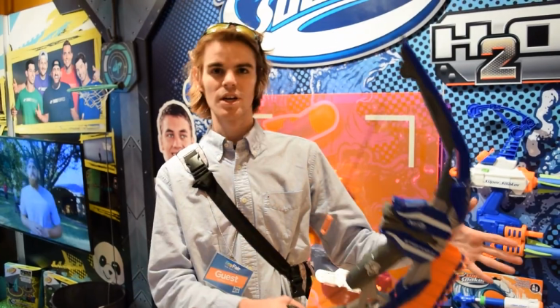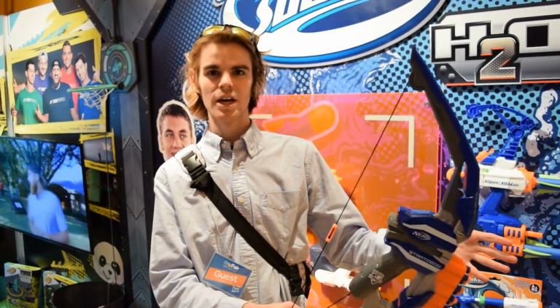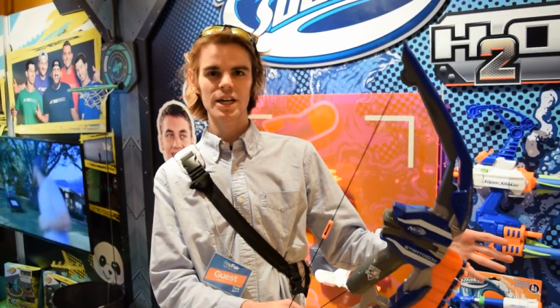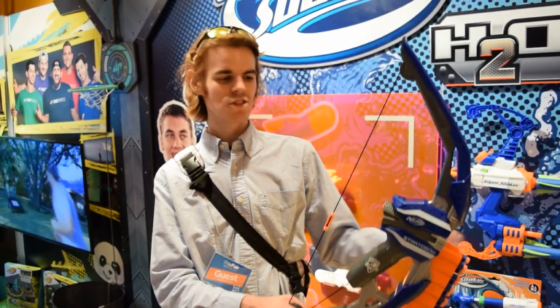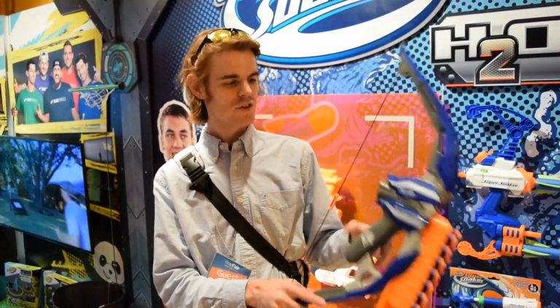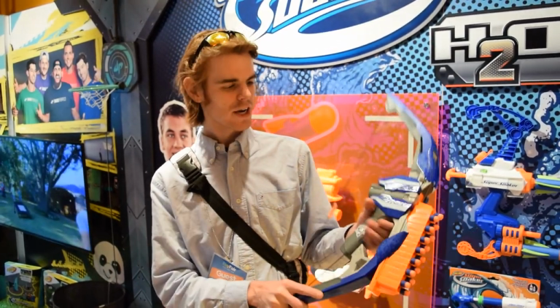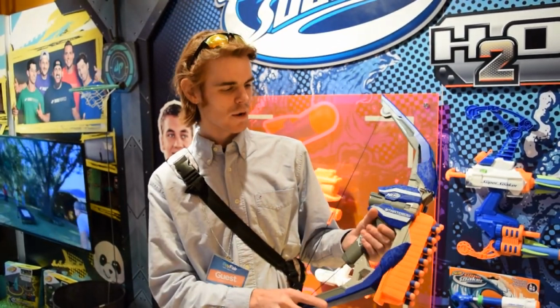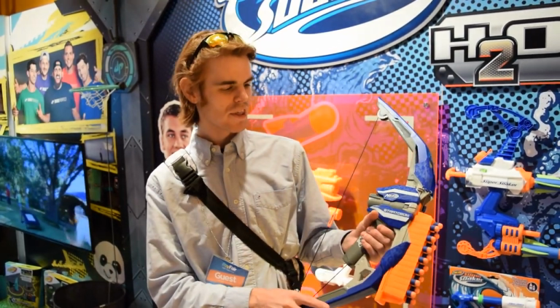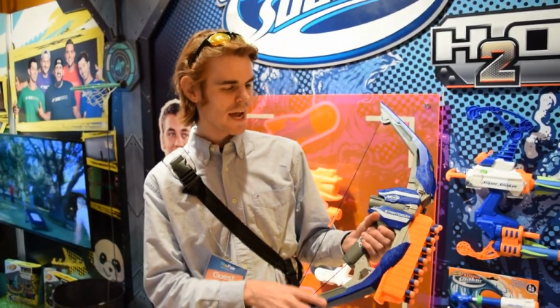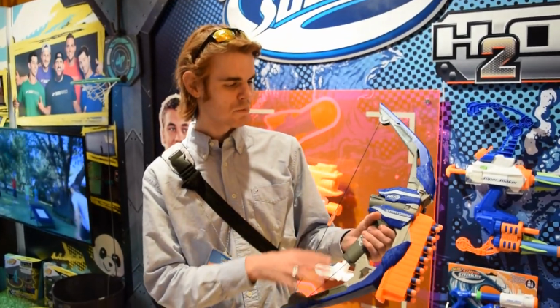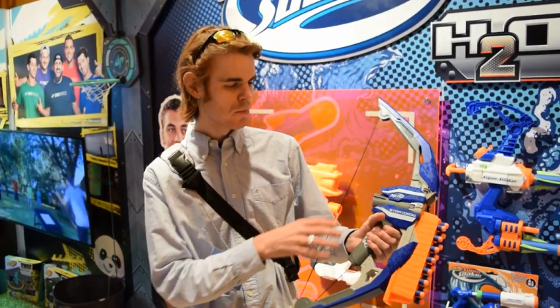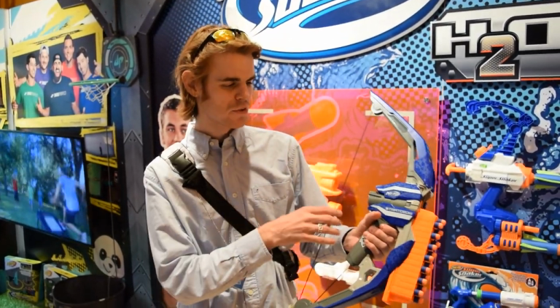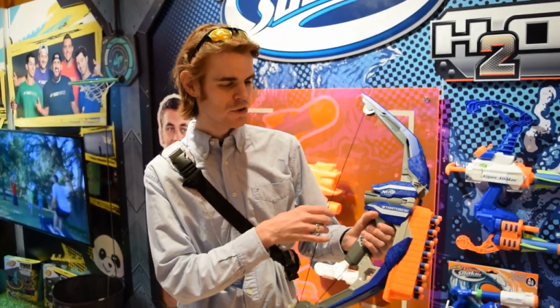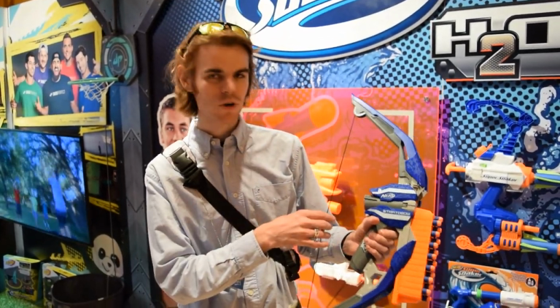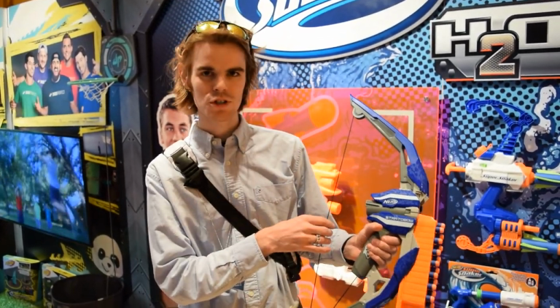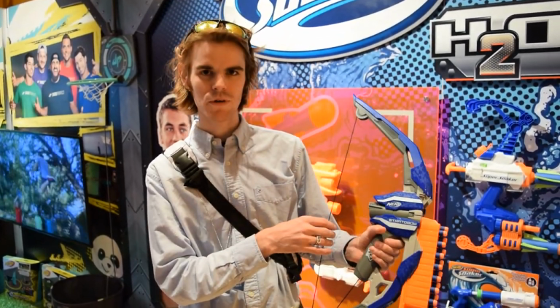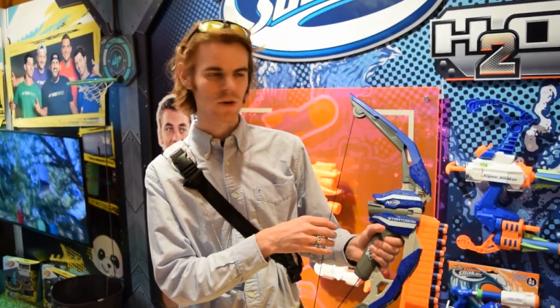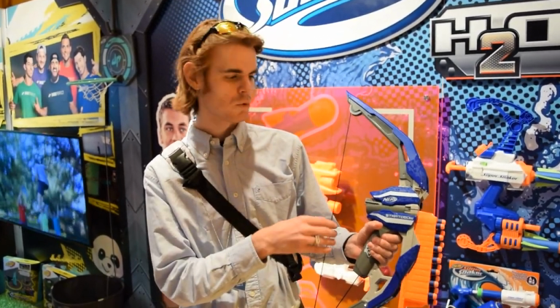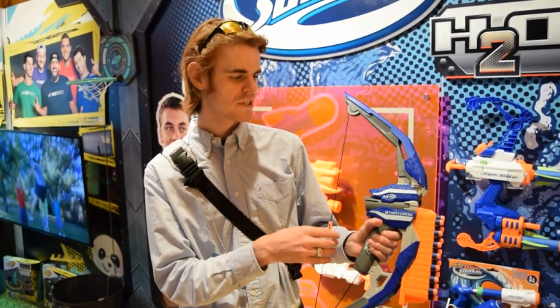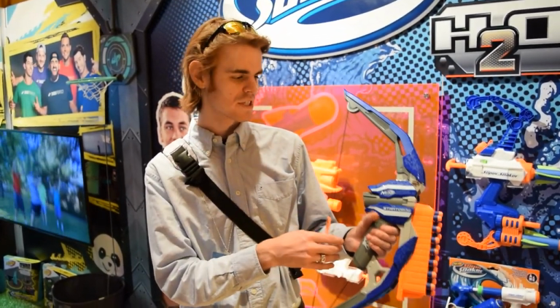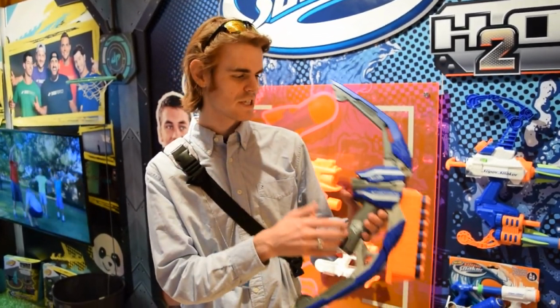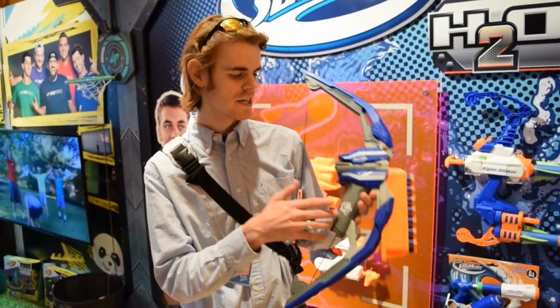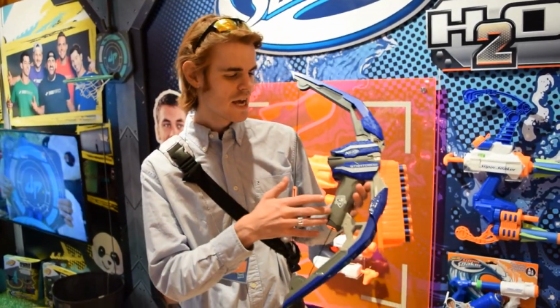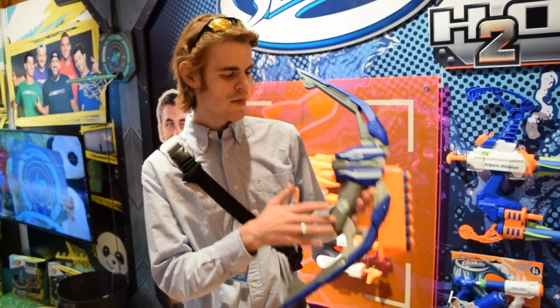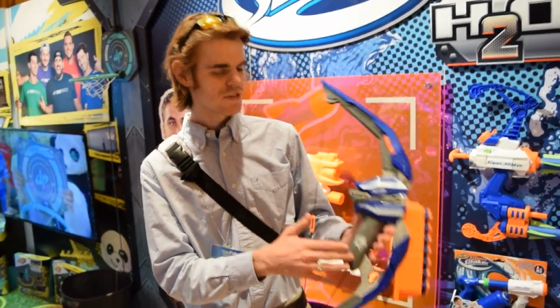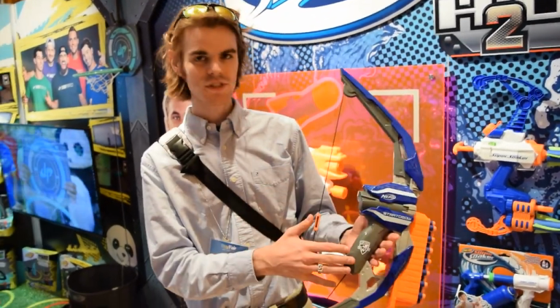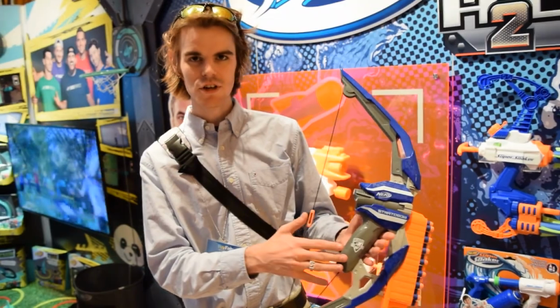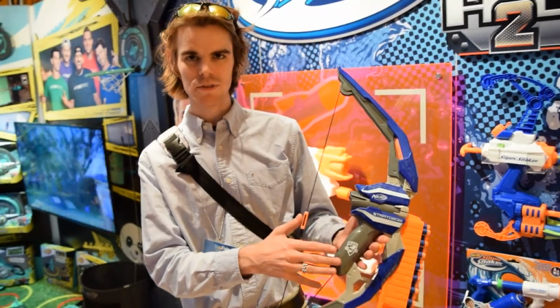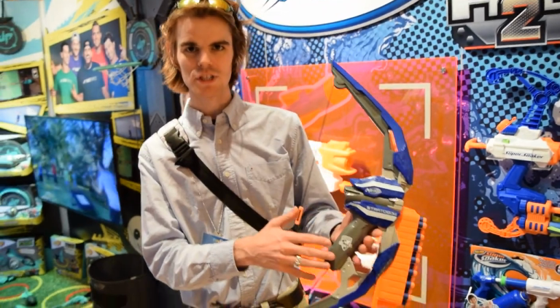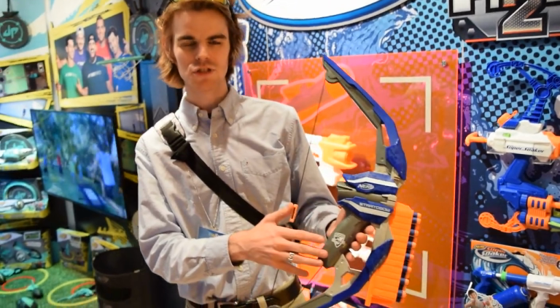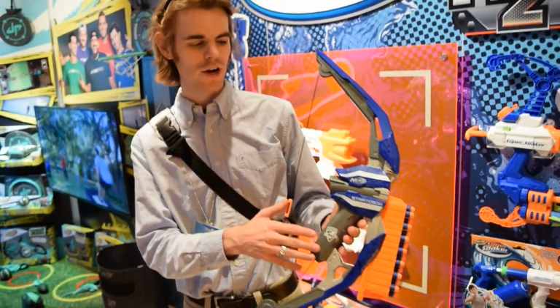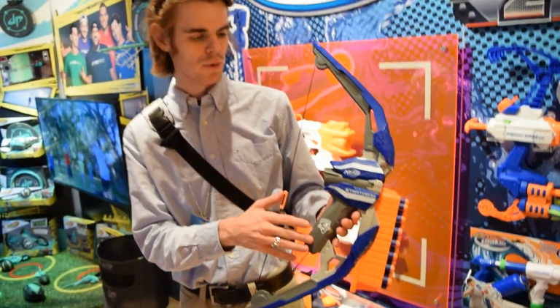Hey guys, it's Jack. I'm at the Hasbro booth at New York Toy Fair 2016, and this is the Nerf Elite Stratobow.